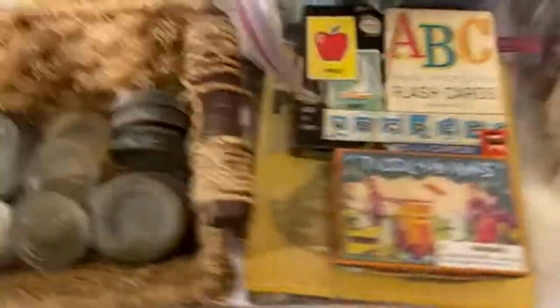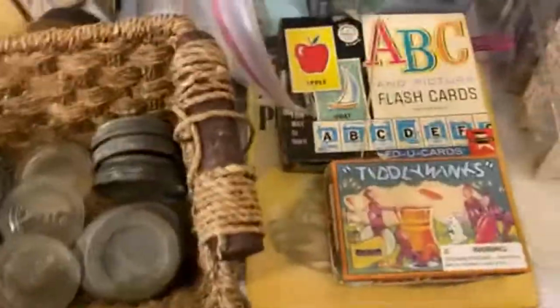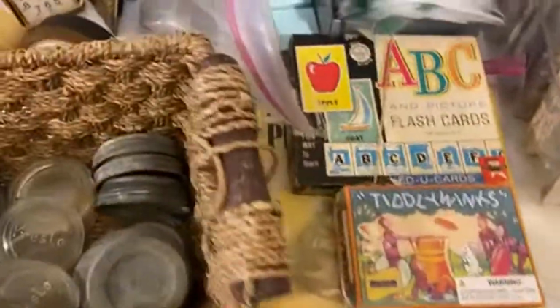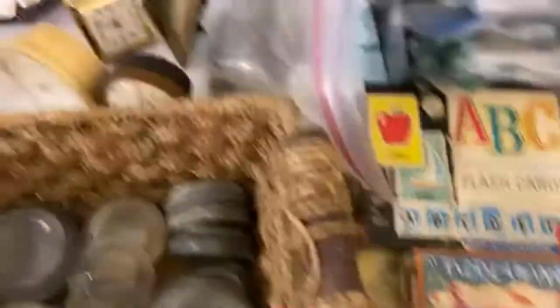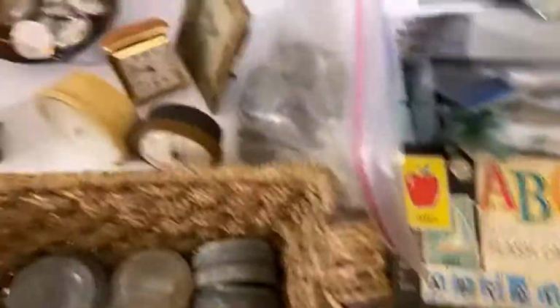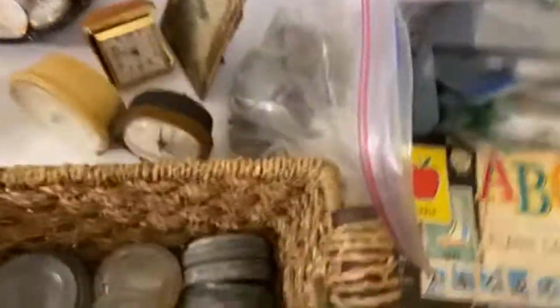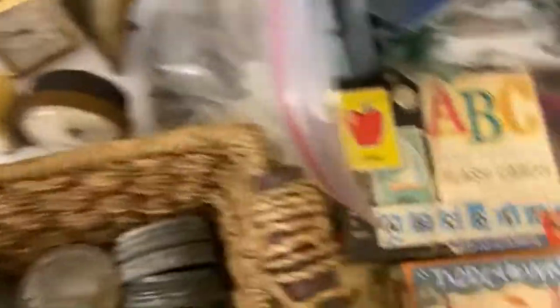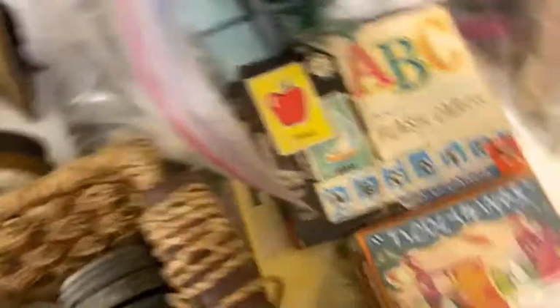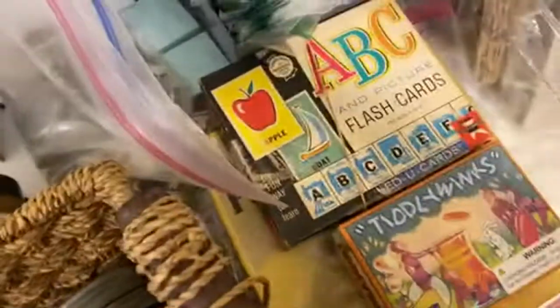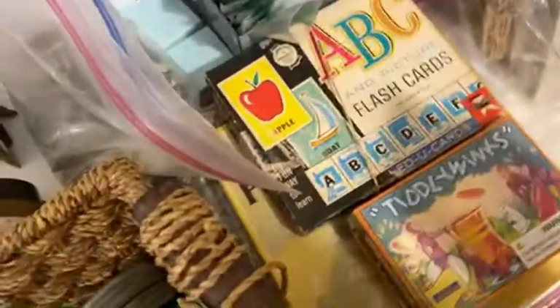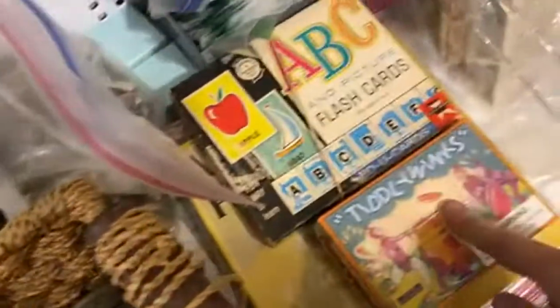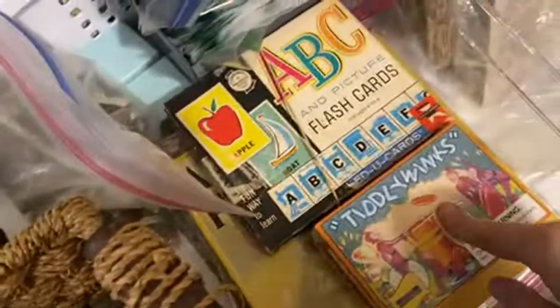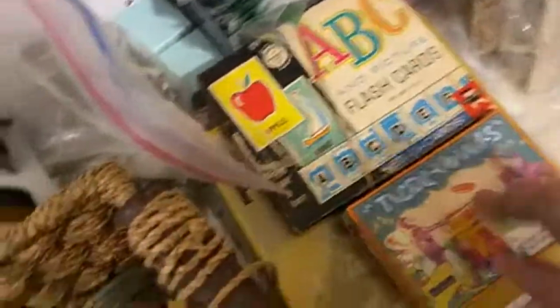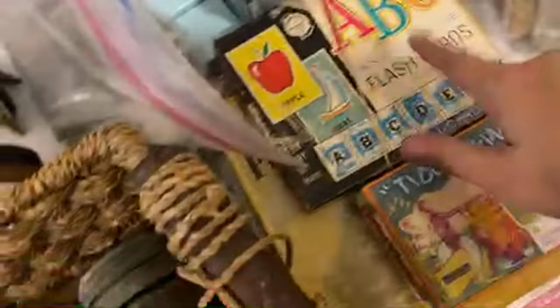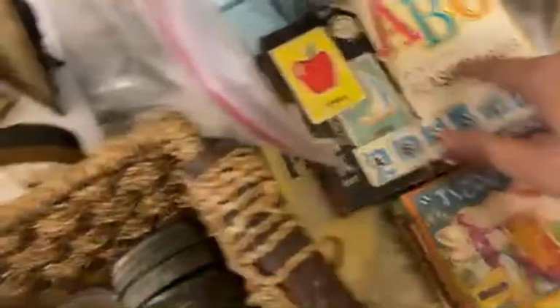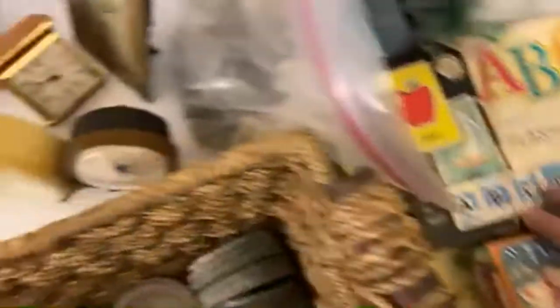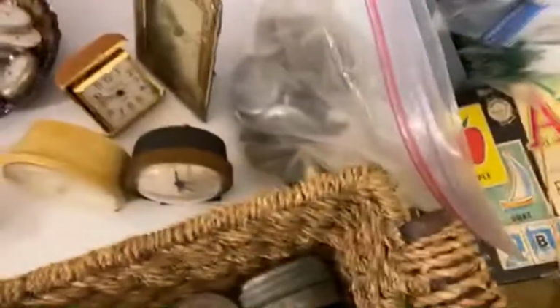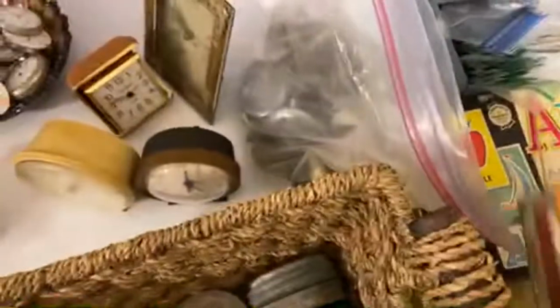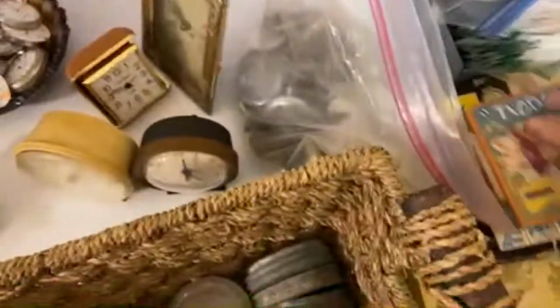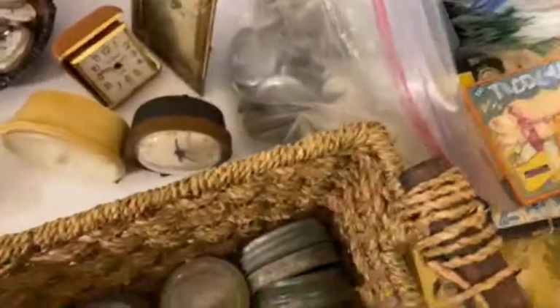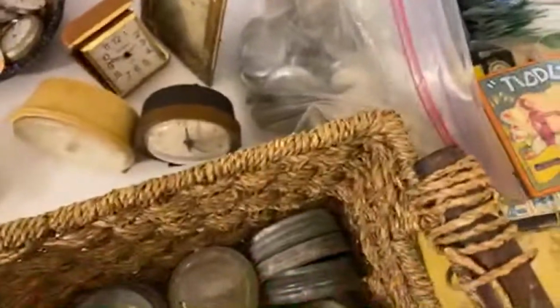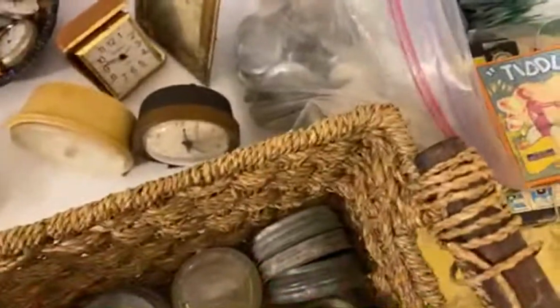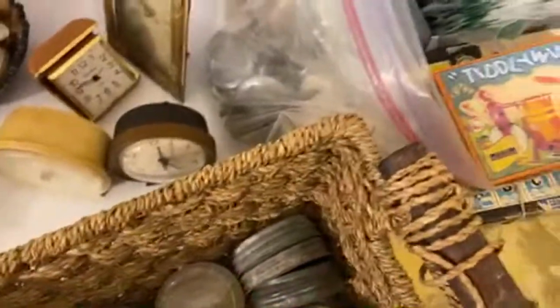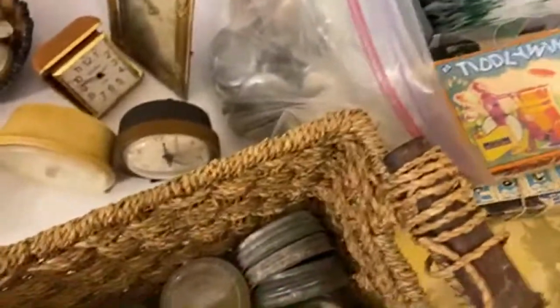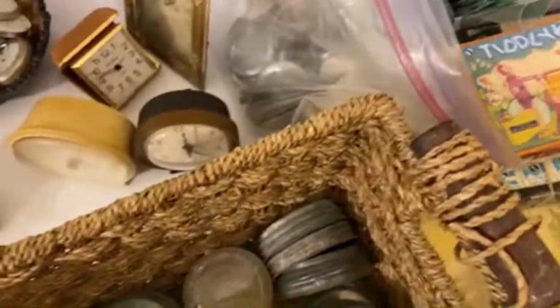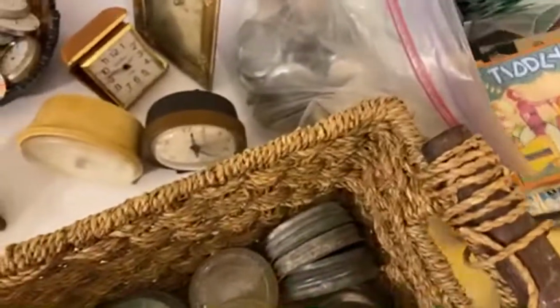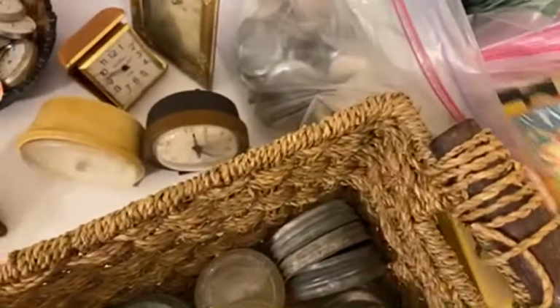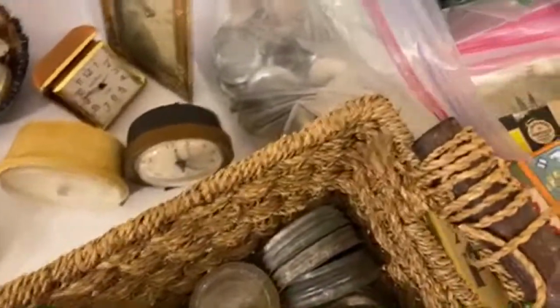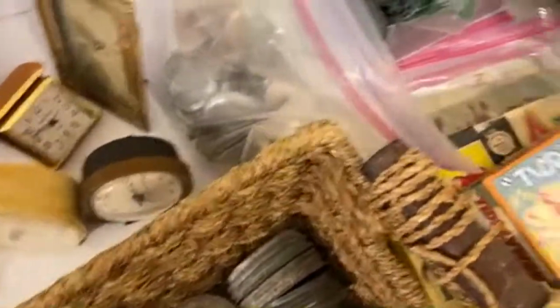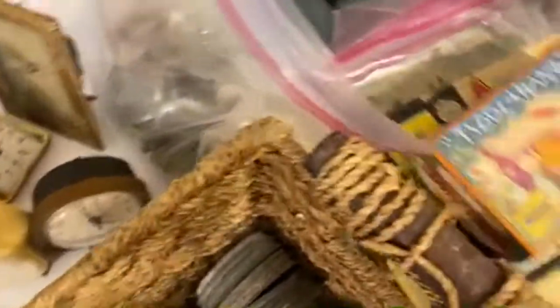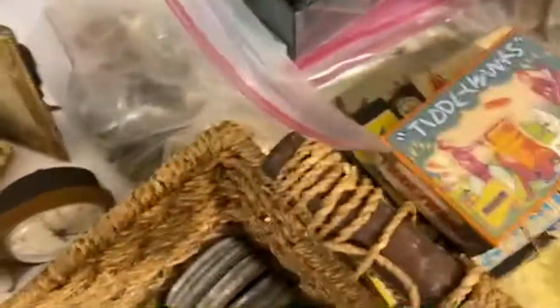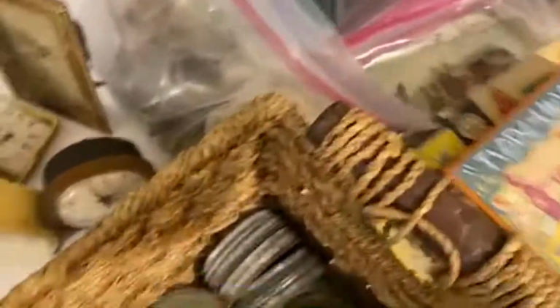These are green stamp cards and books and a catalog. And here's some kids' games. Oh, look at these puzzles — how cute are they?